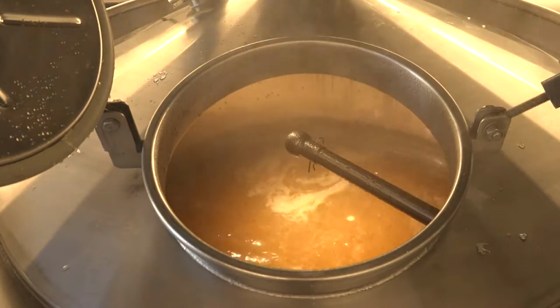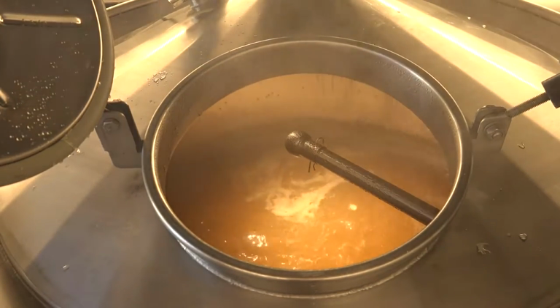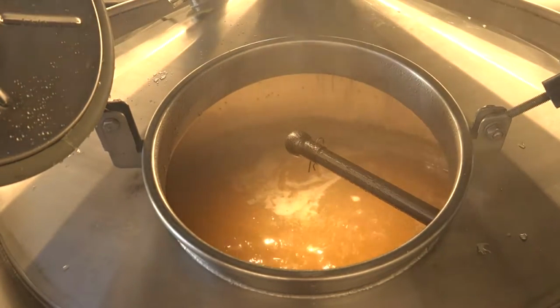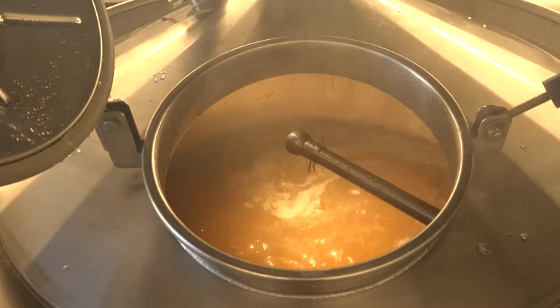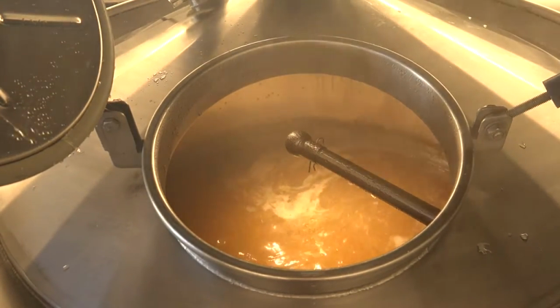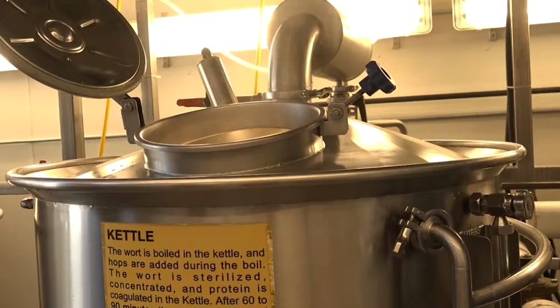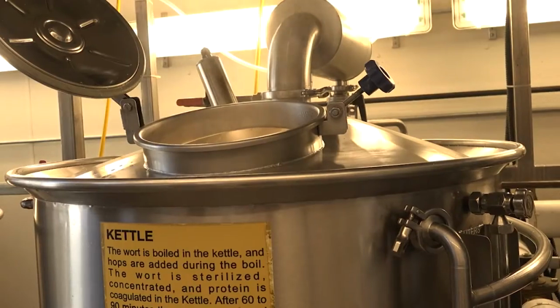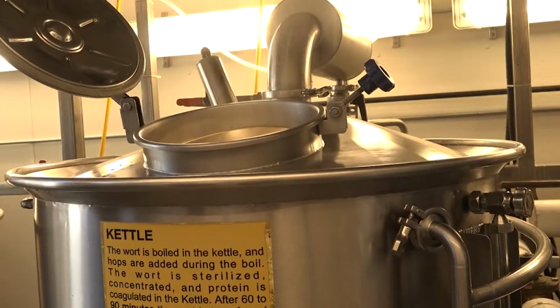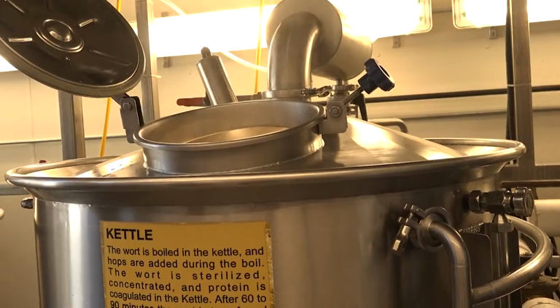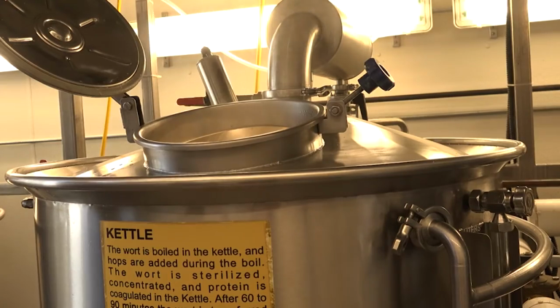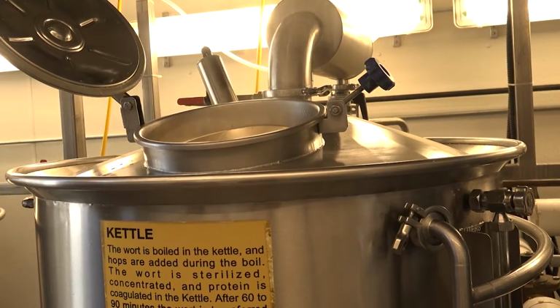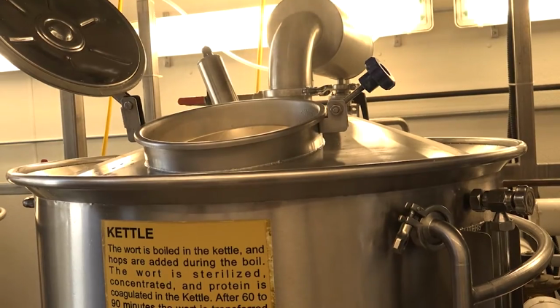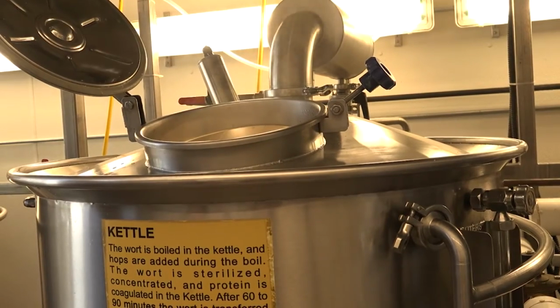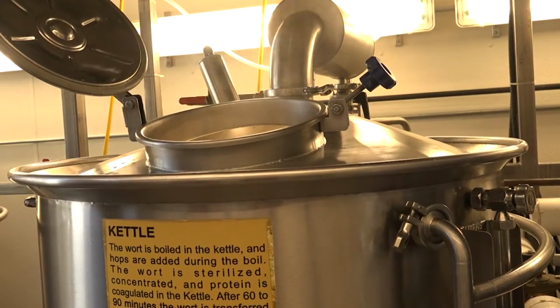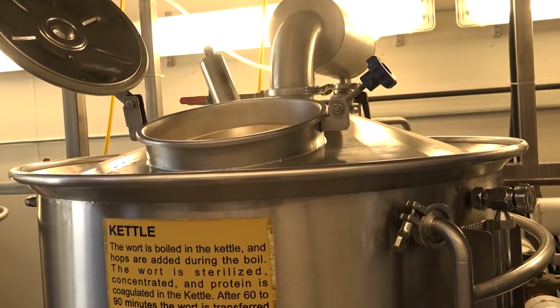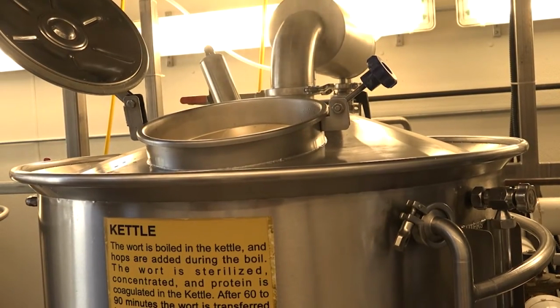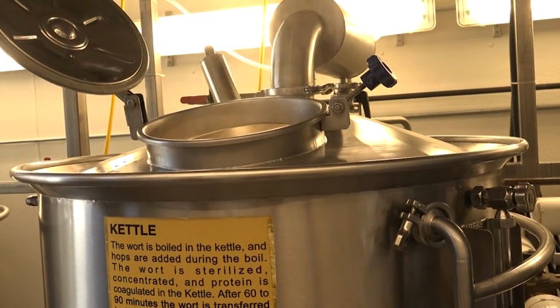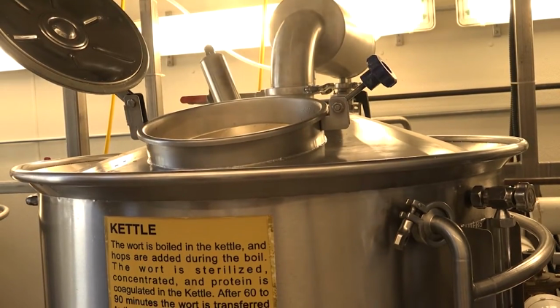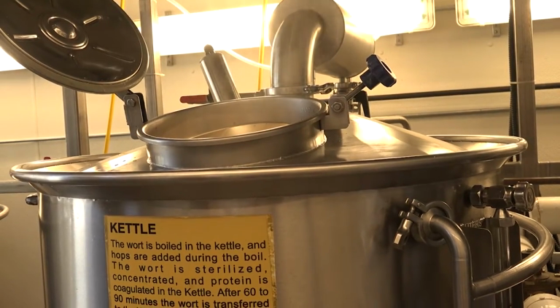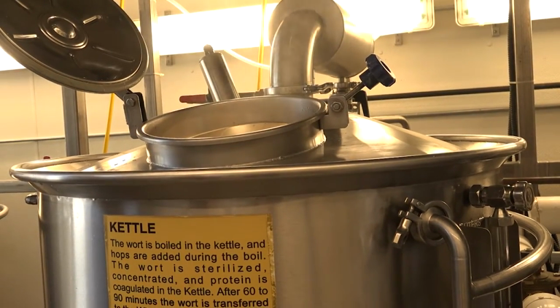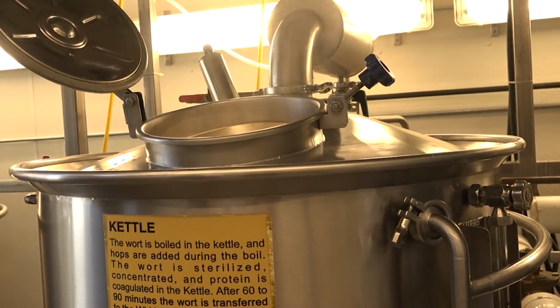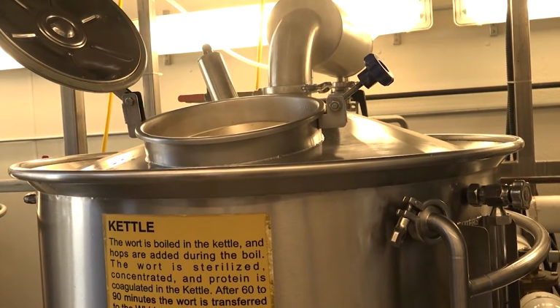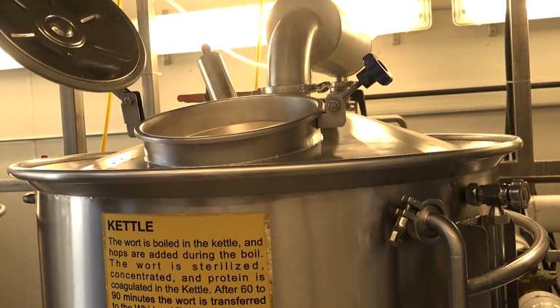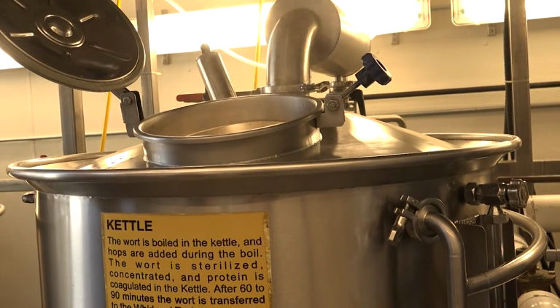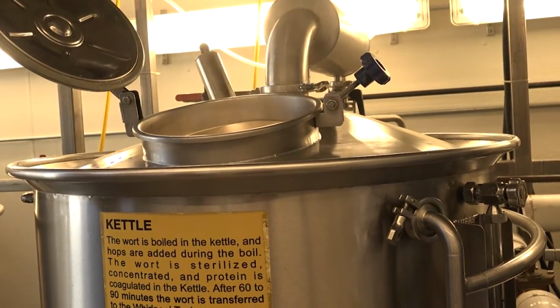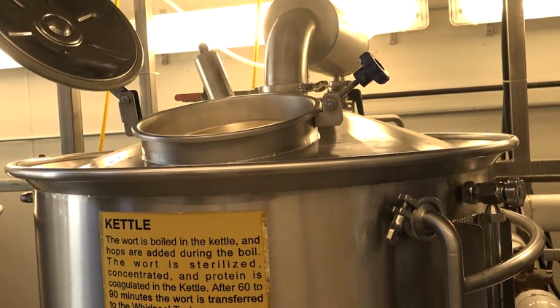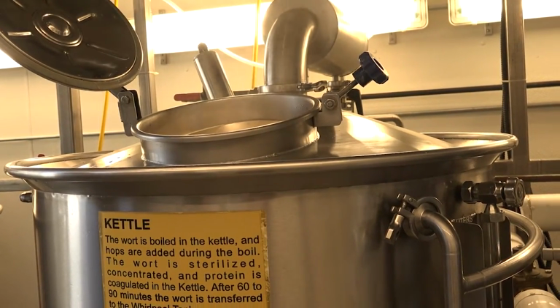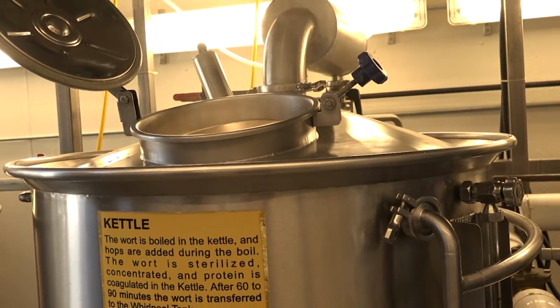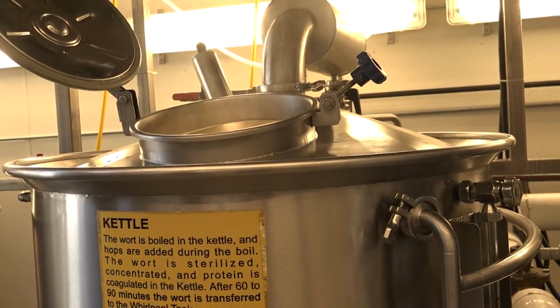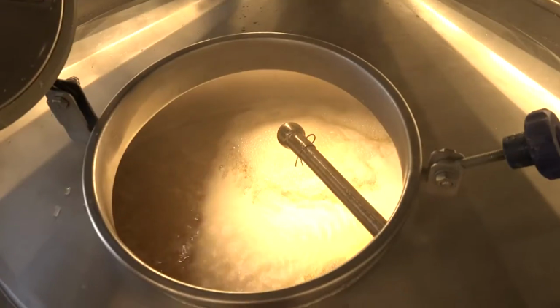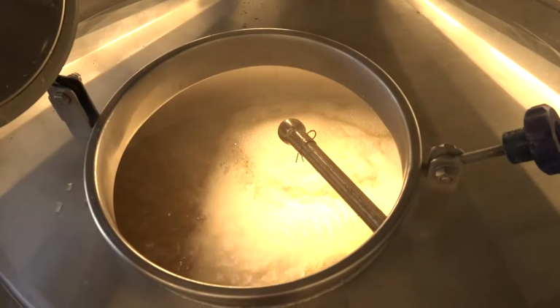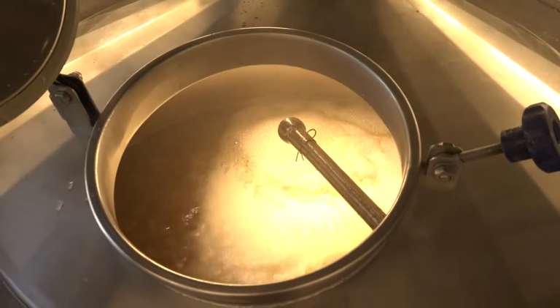Boiling will sterilize the product as well as clump up any of the protein that's in the solution.